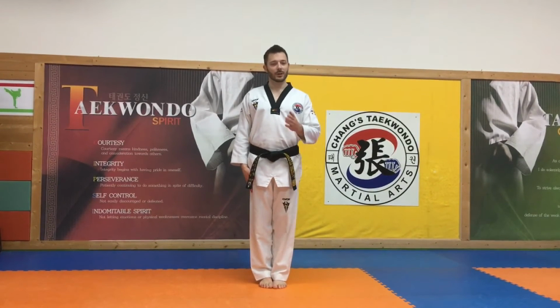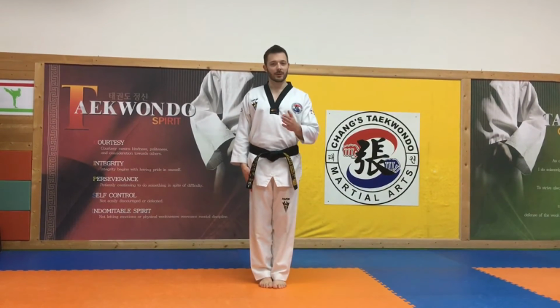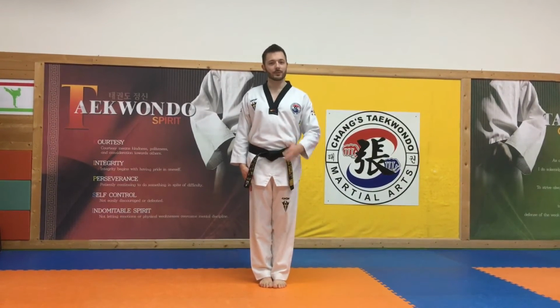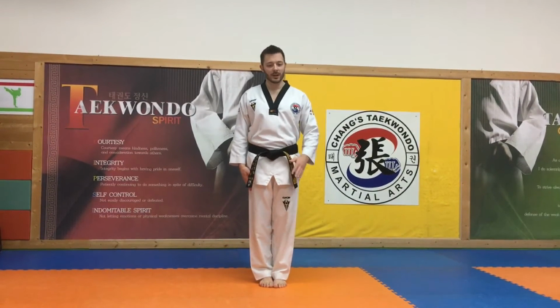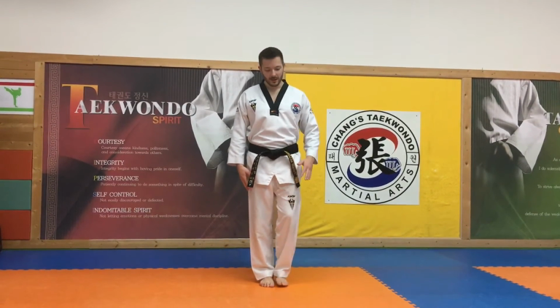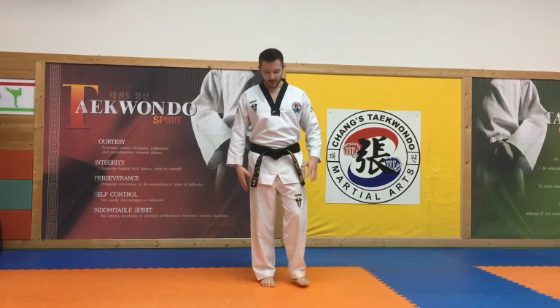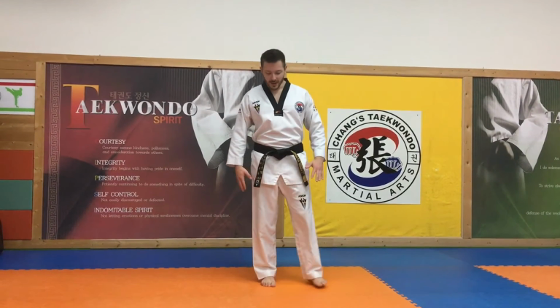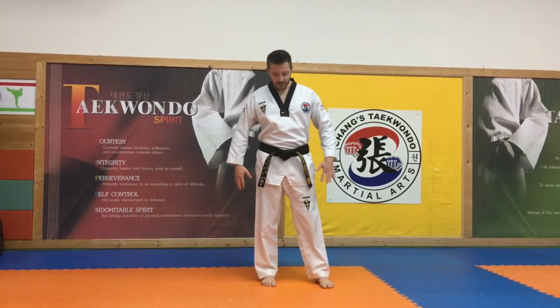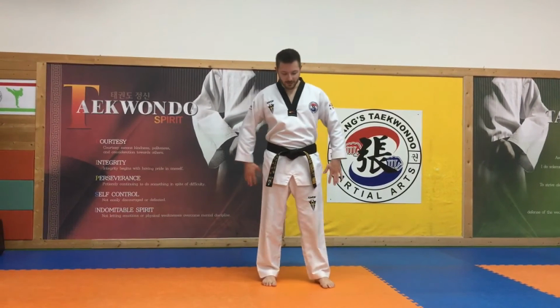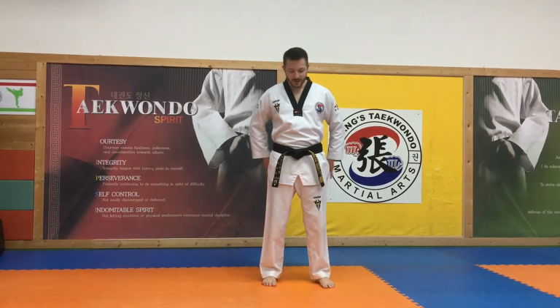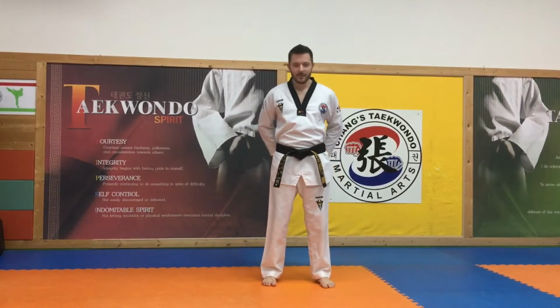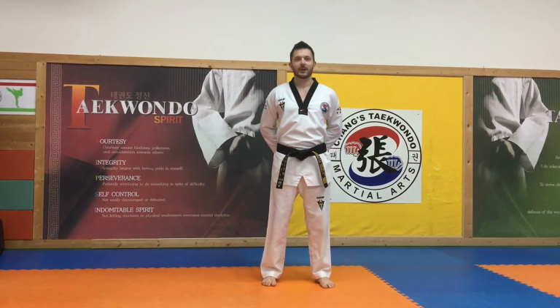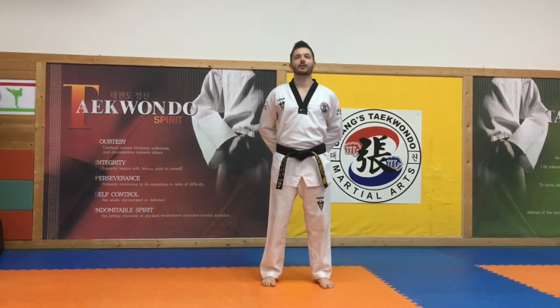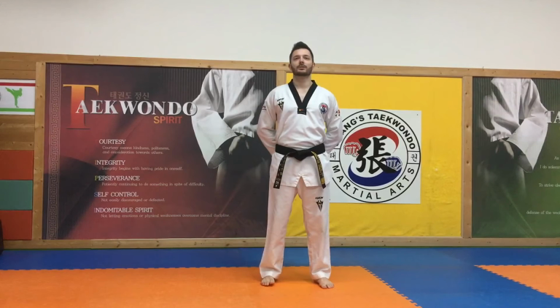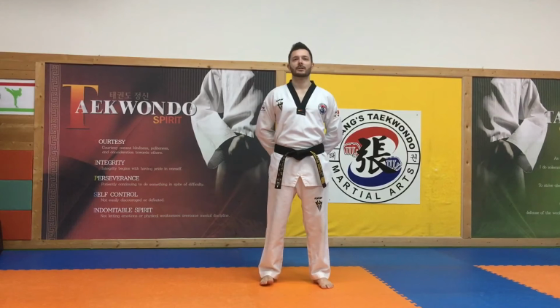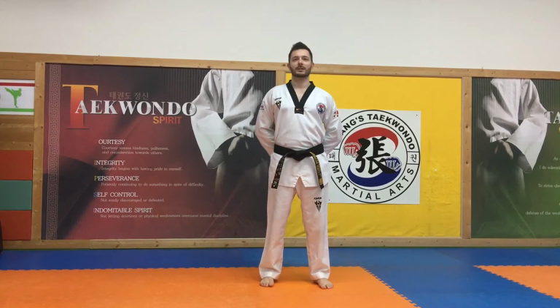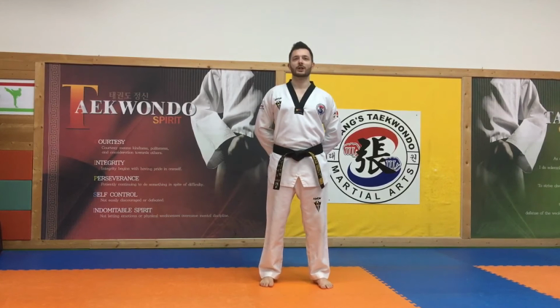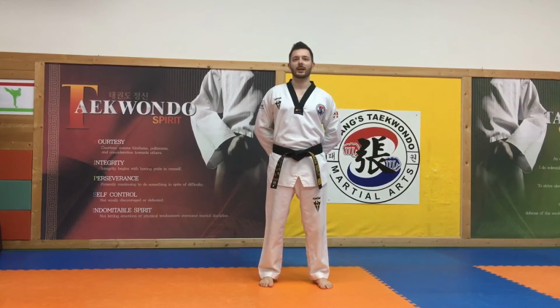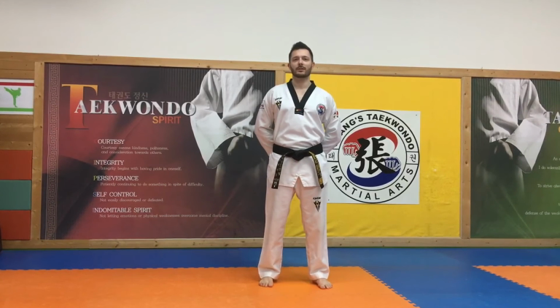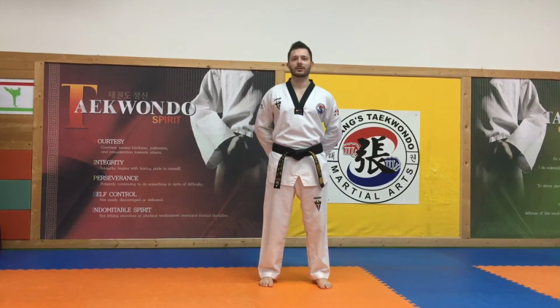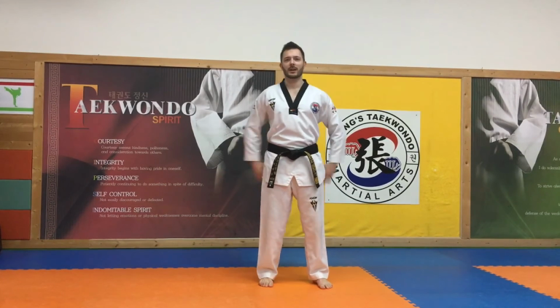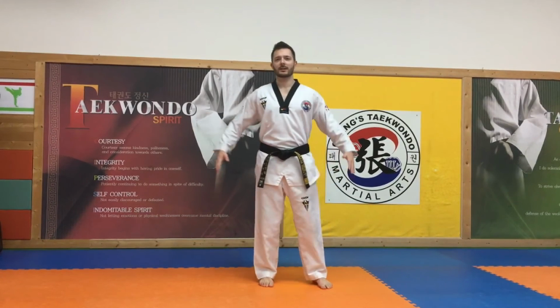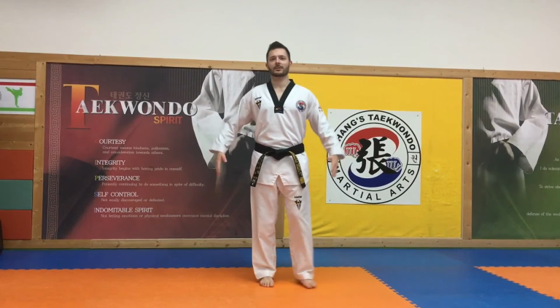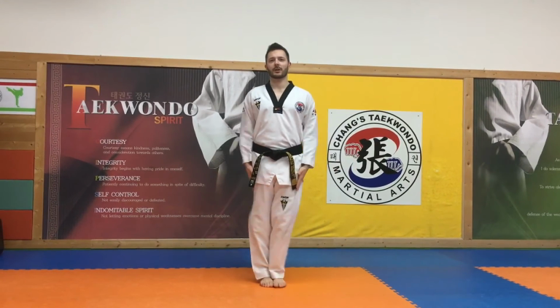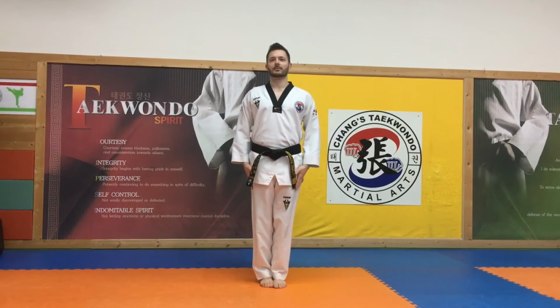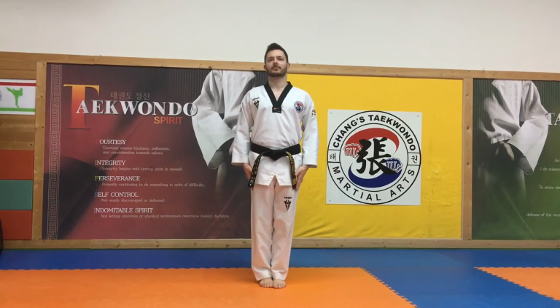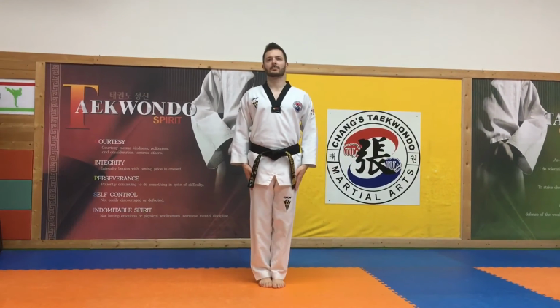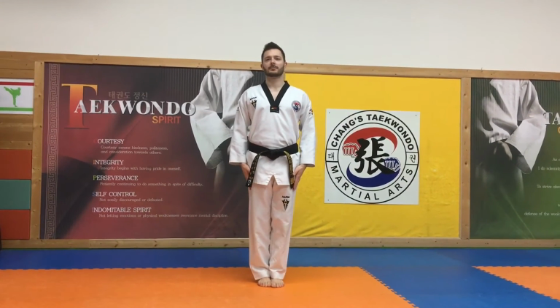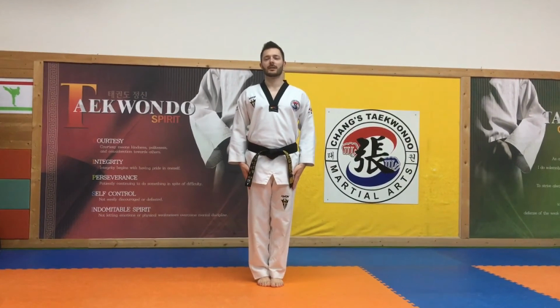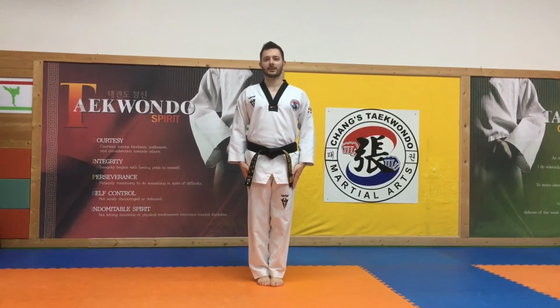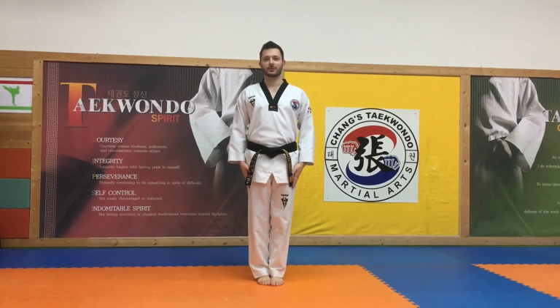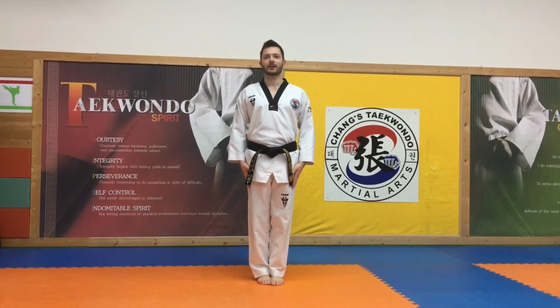Let me demonstrate. Standing from here, your instructor says Chayak, you say yes sir, and they stand straight.